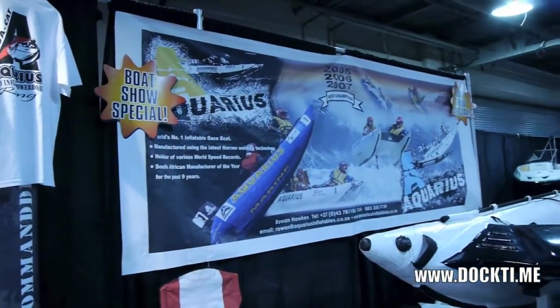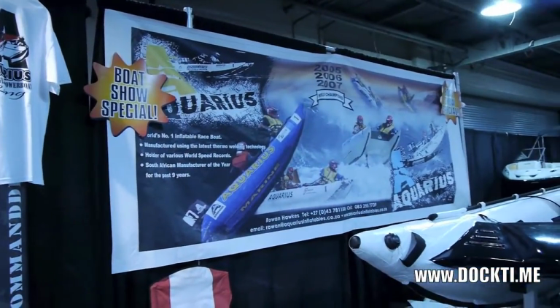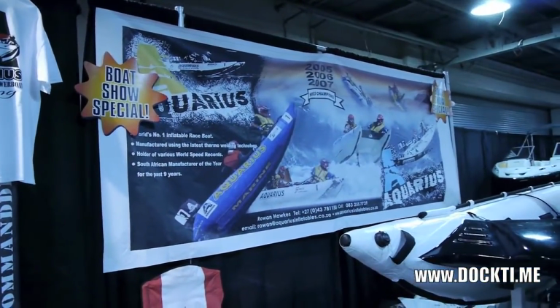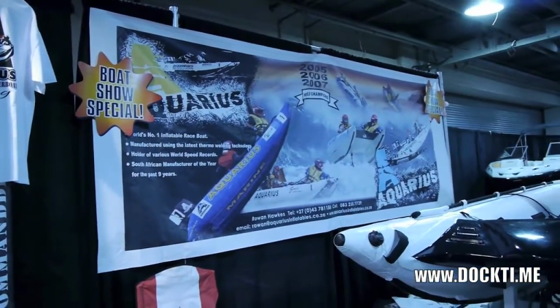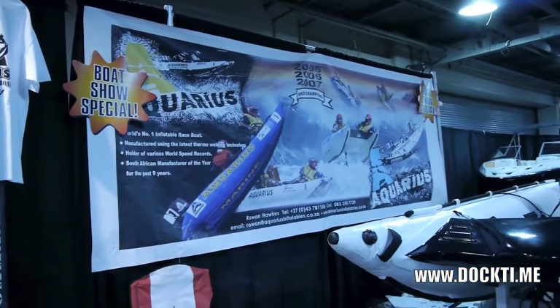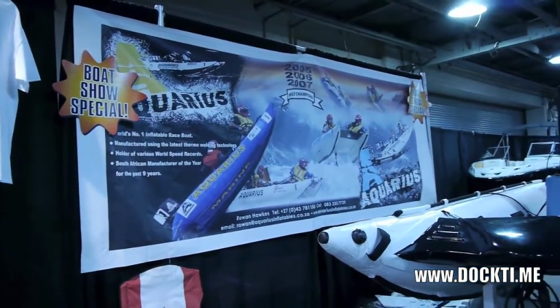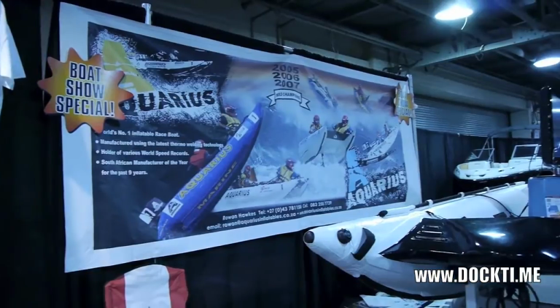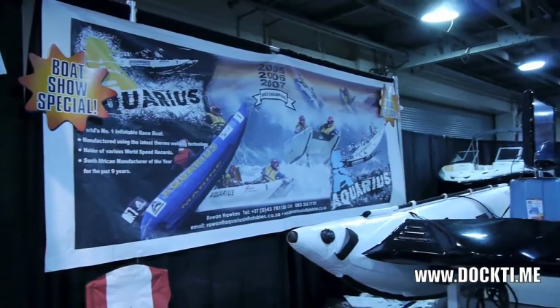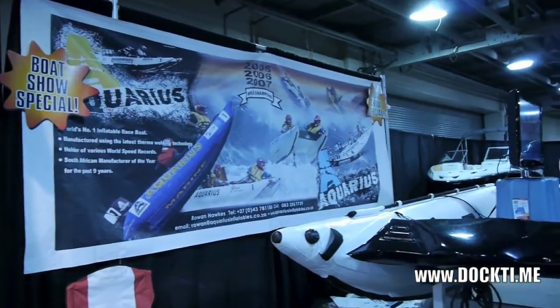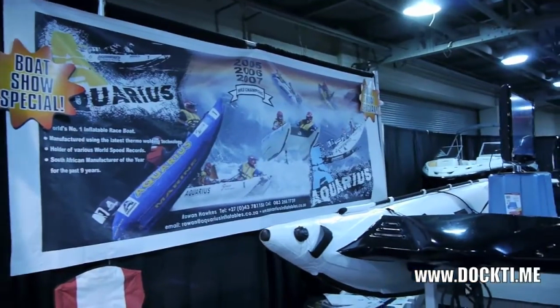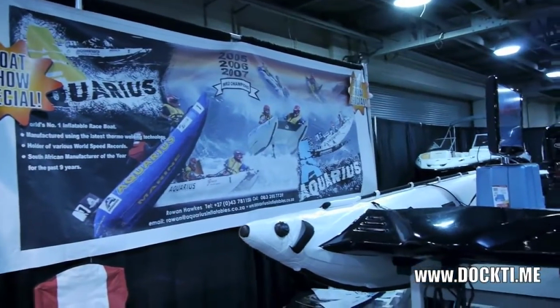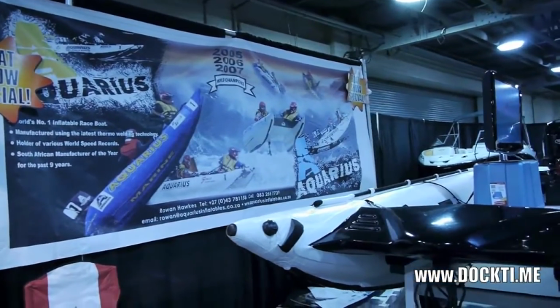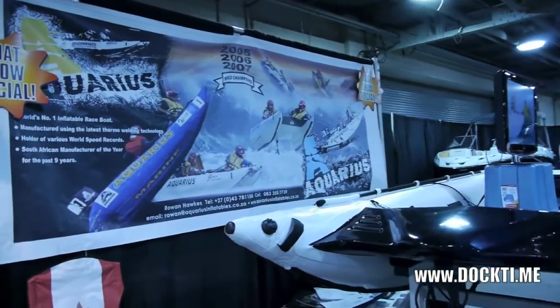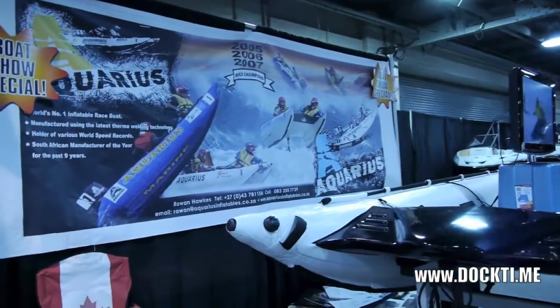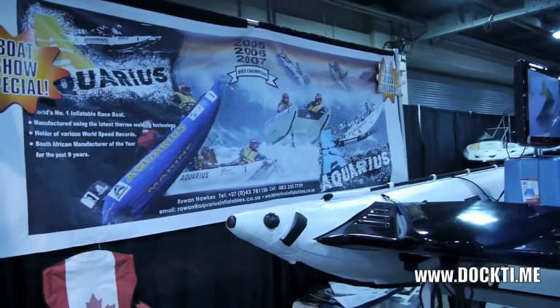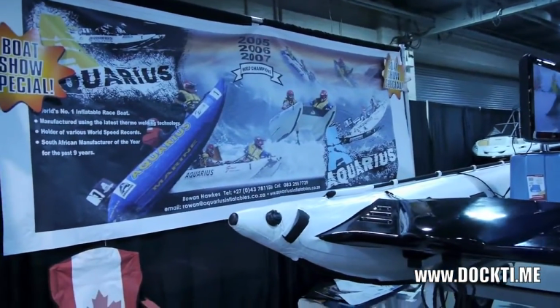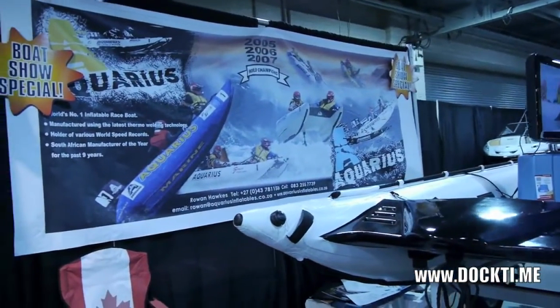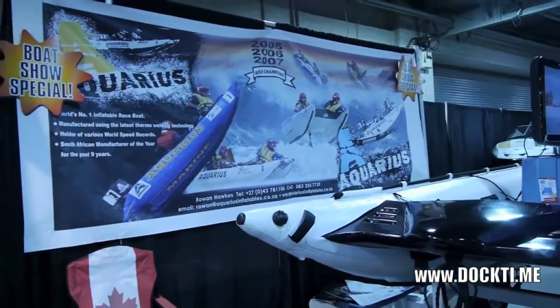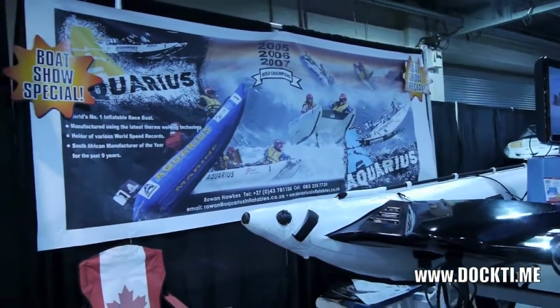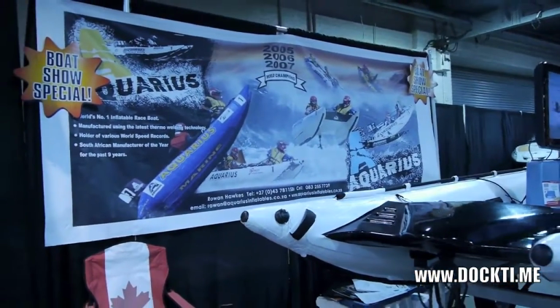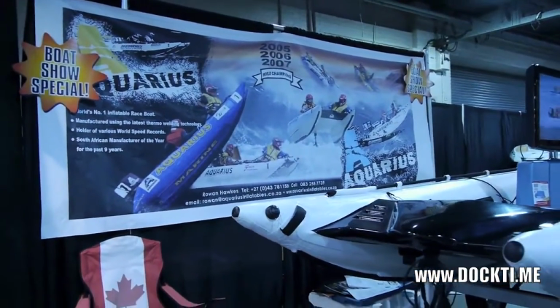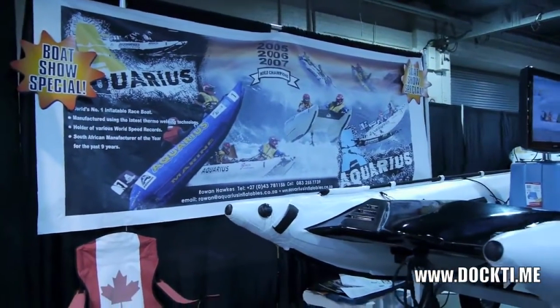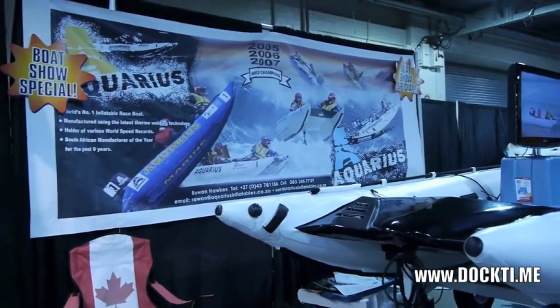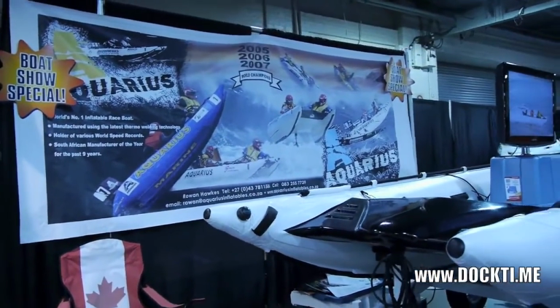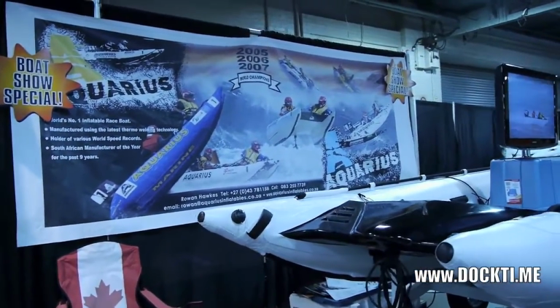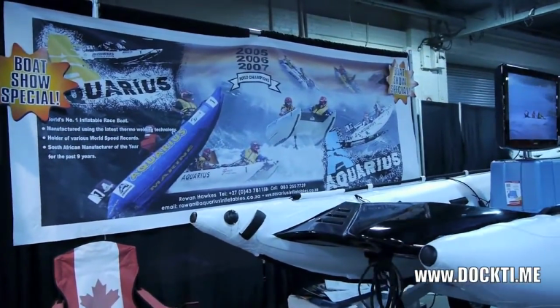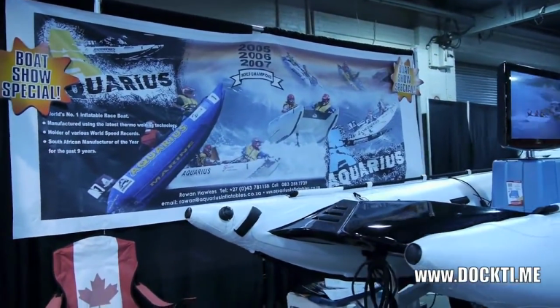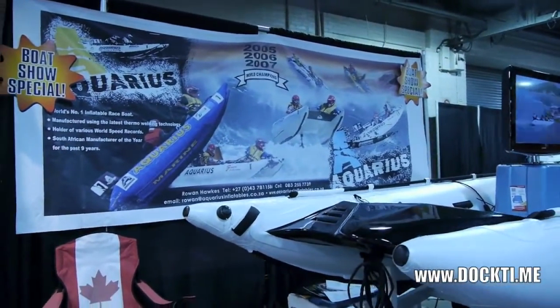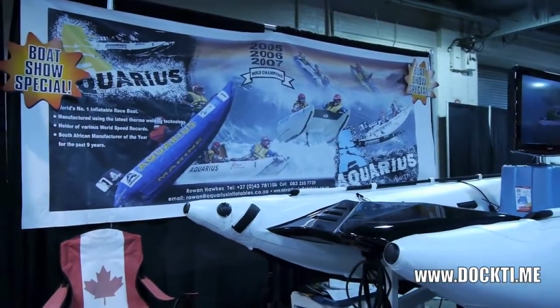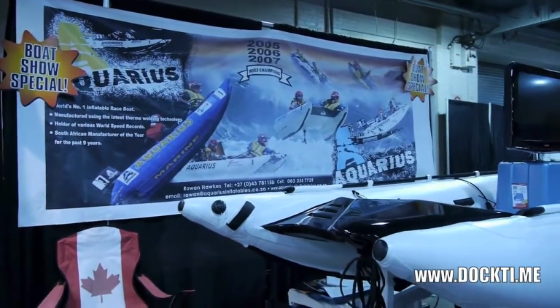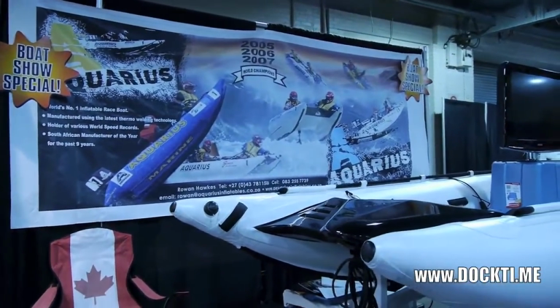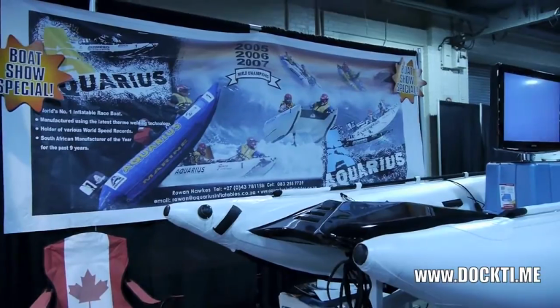This just looks like a ton of fun. It's a true full tunnel hull — an asymmetrical tunnel. If you look at the back here, you can see the design.